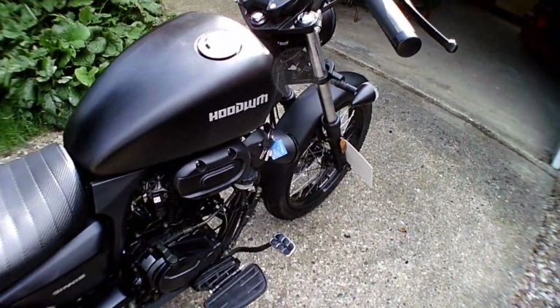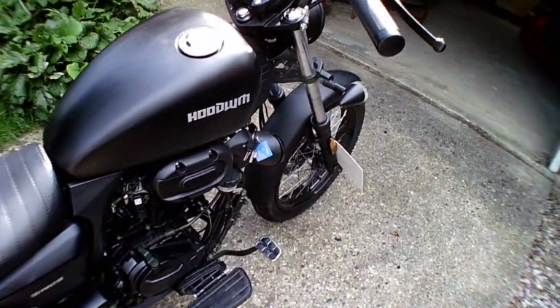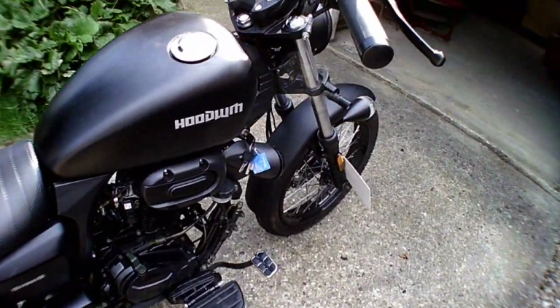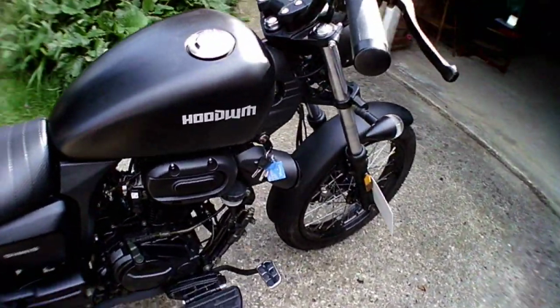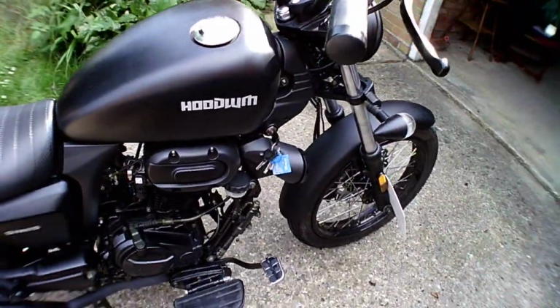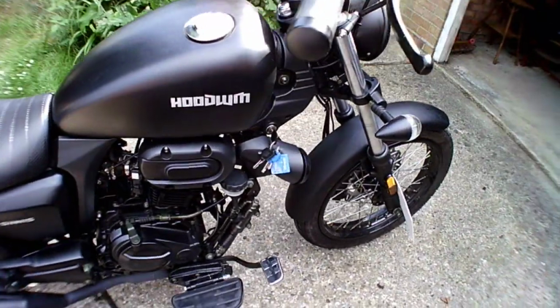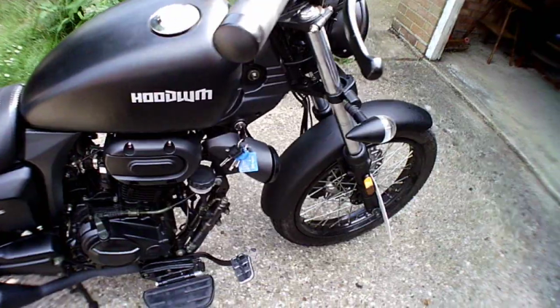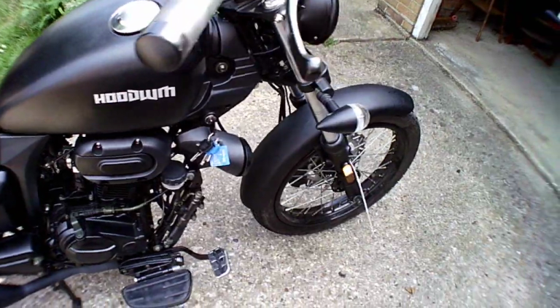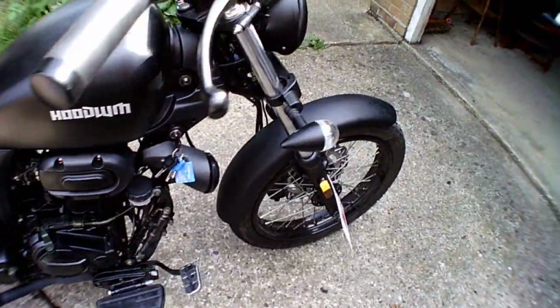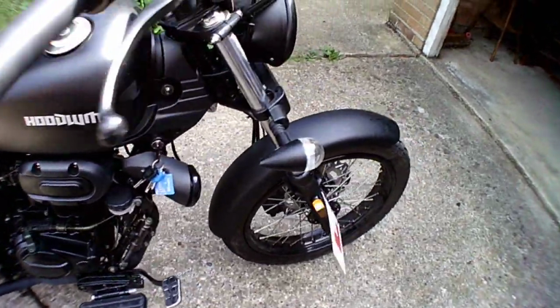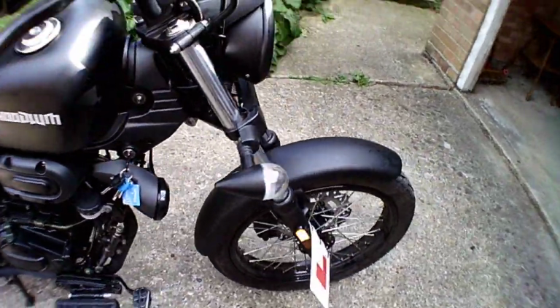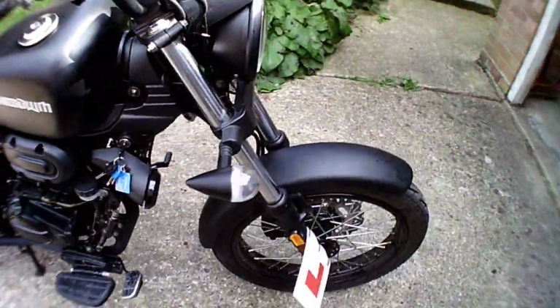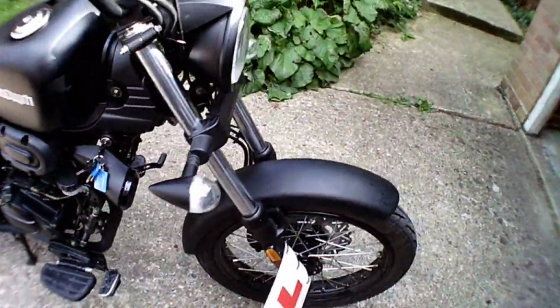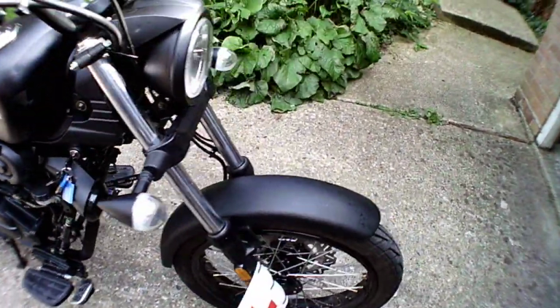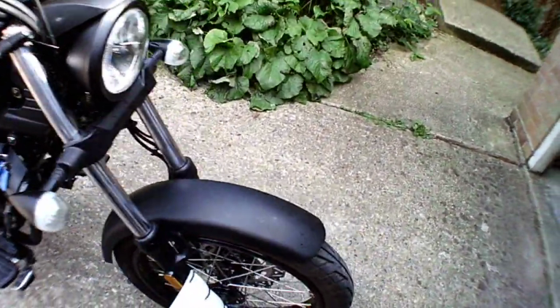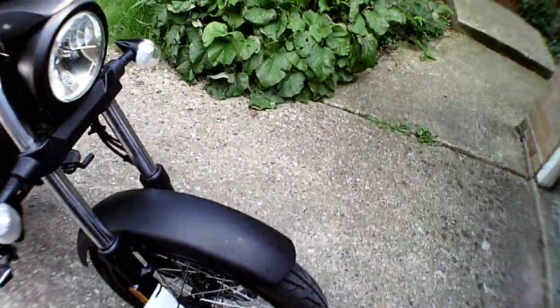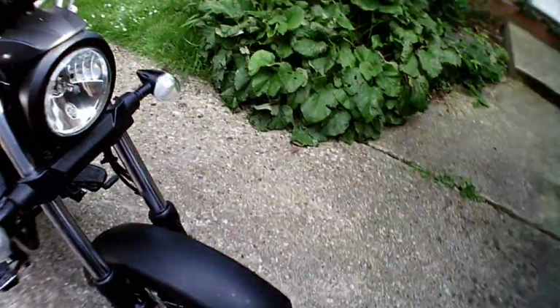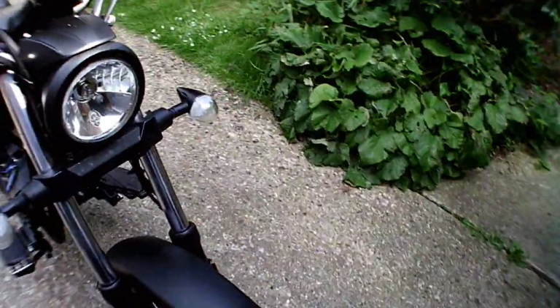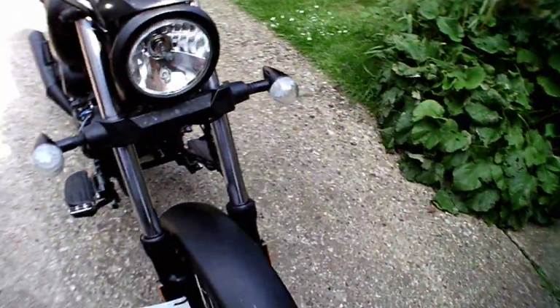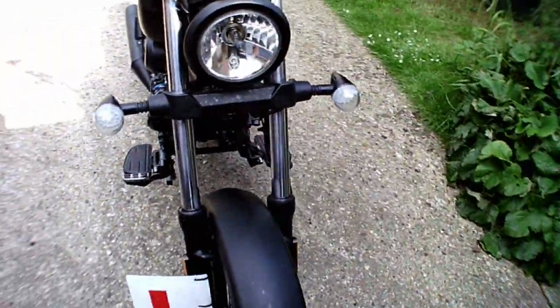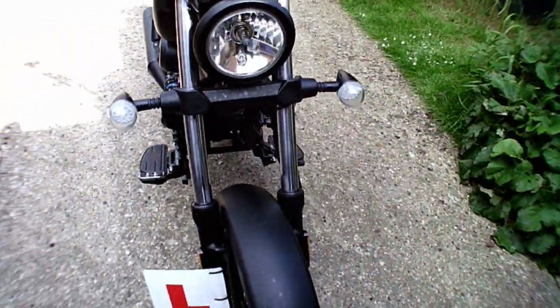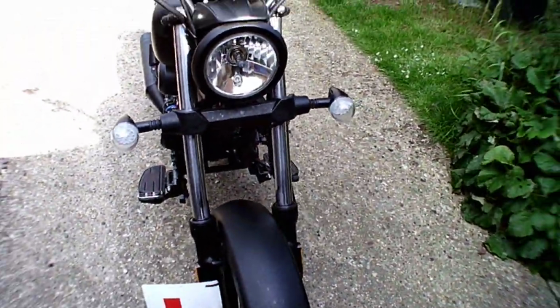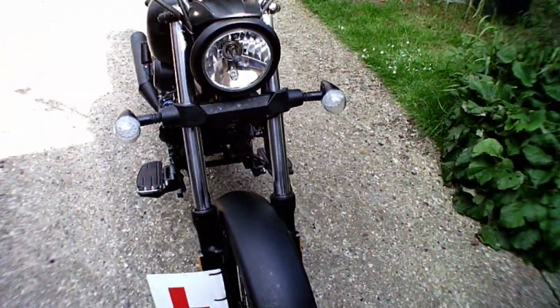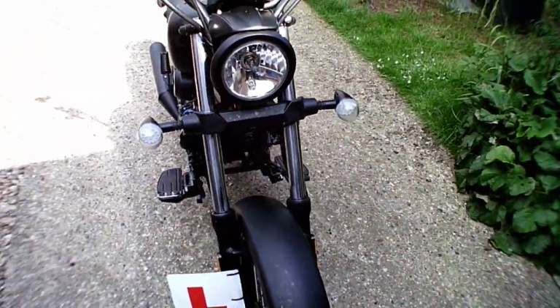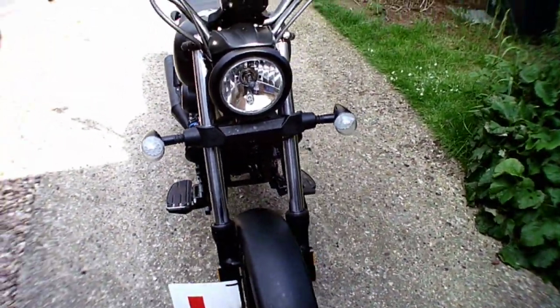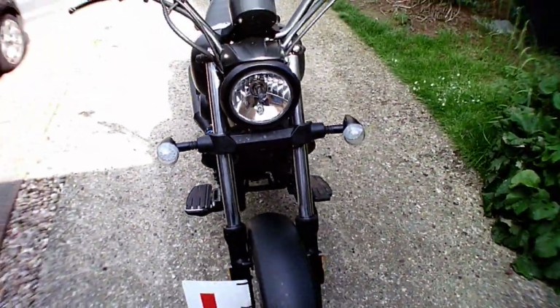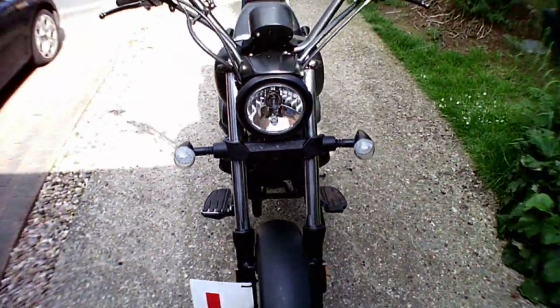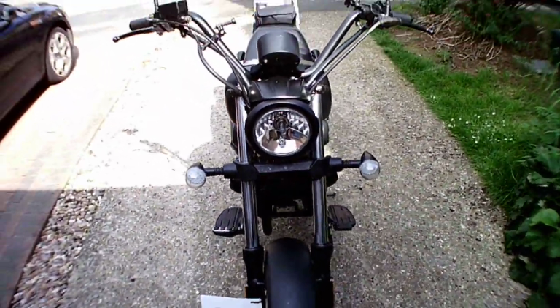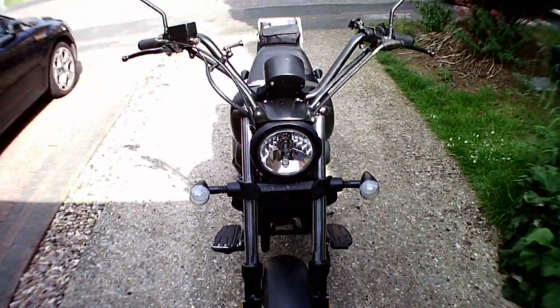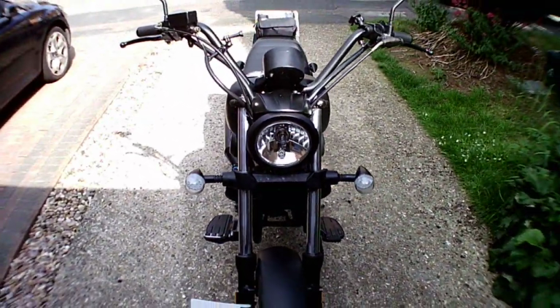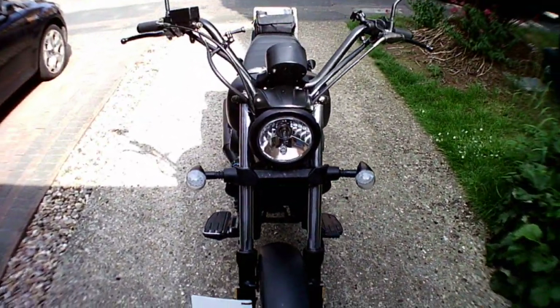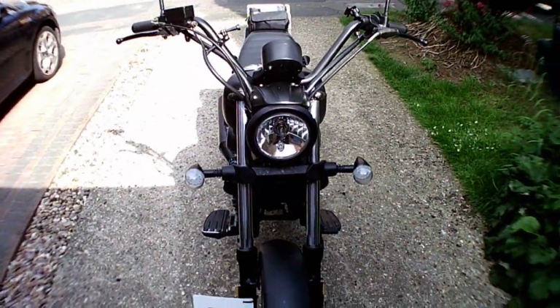That's a little bit about the bike. I'm not going to tell you much more. Thanks very much for listening. Bye-bye.